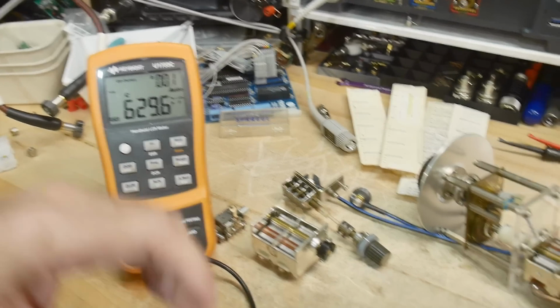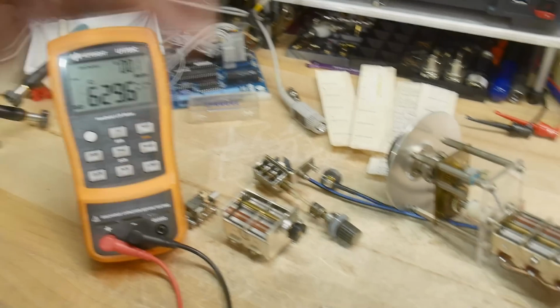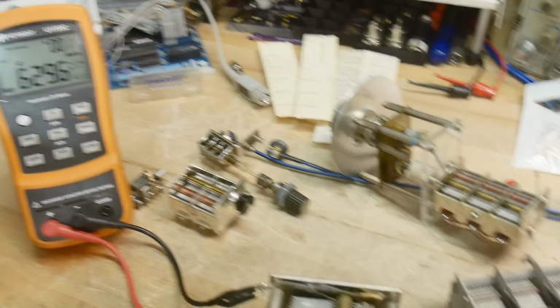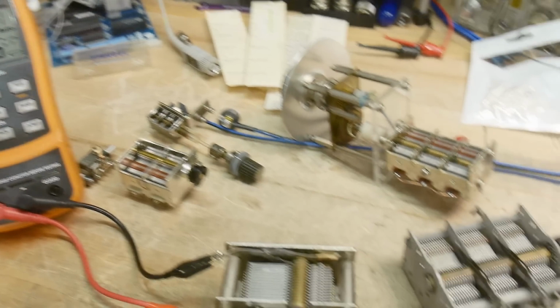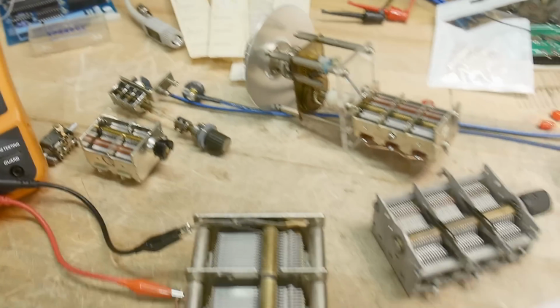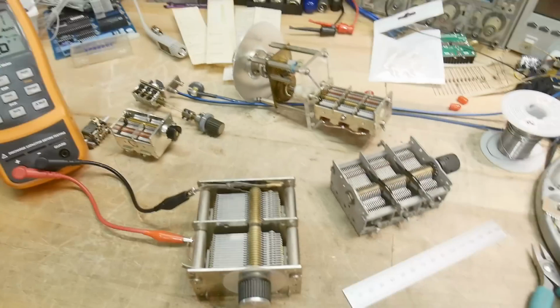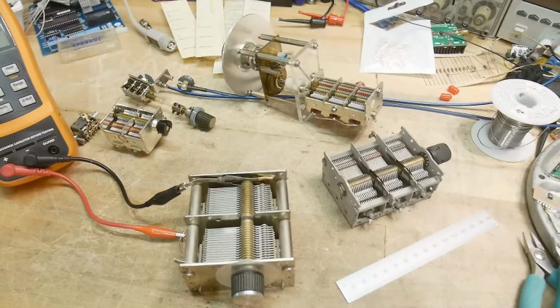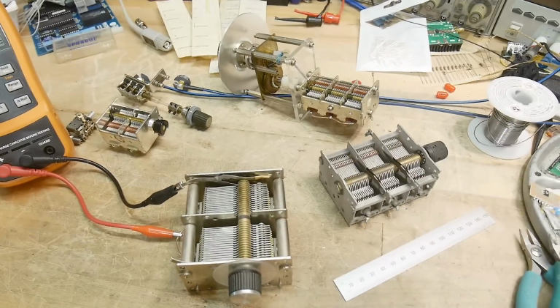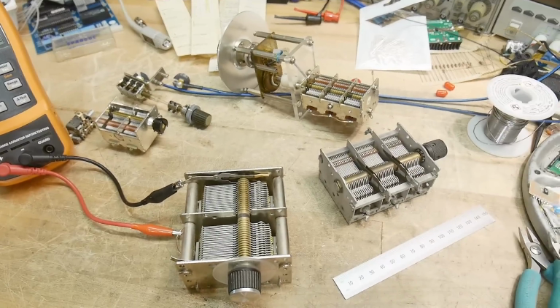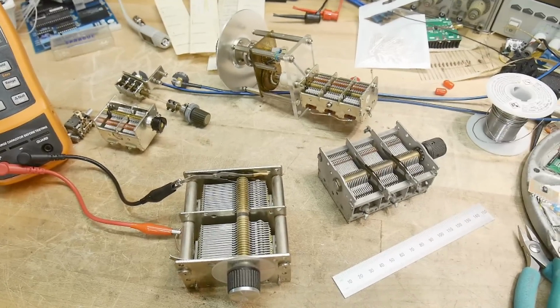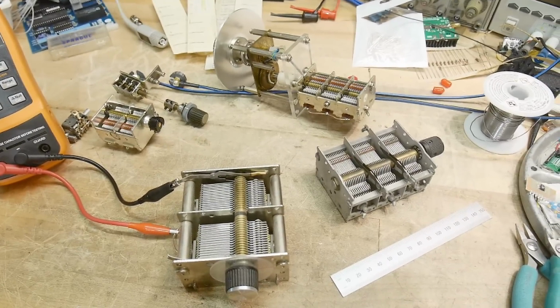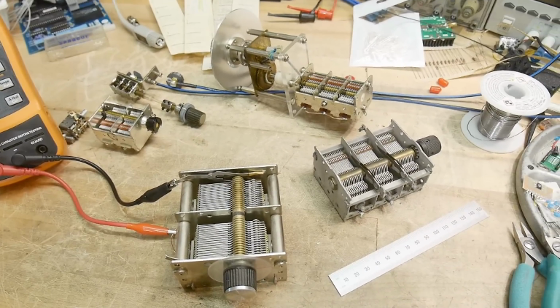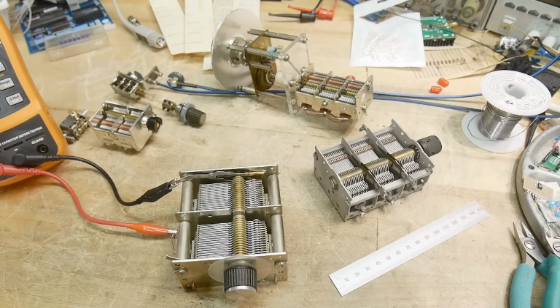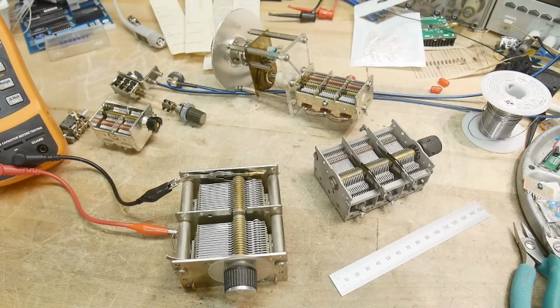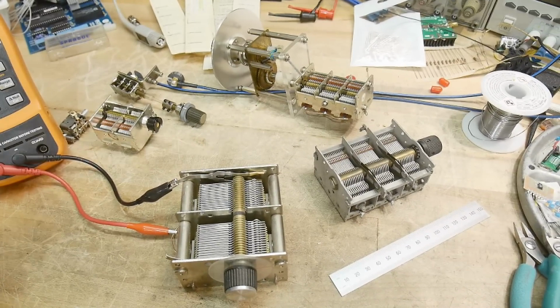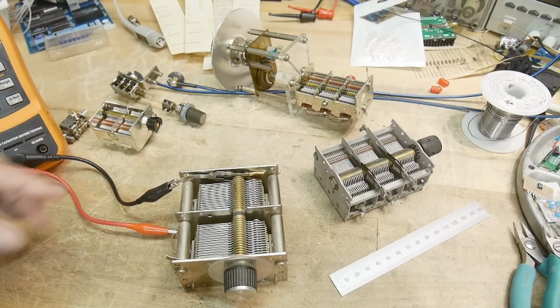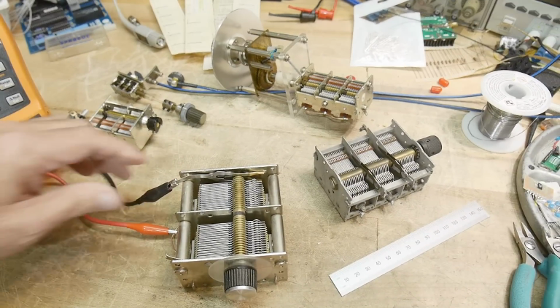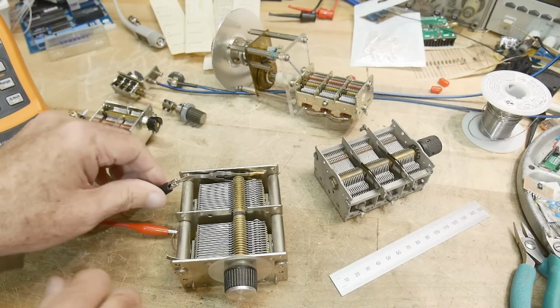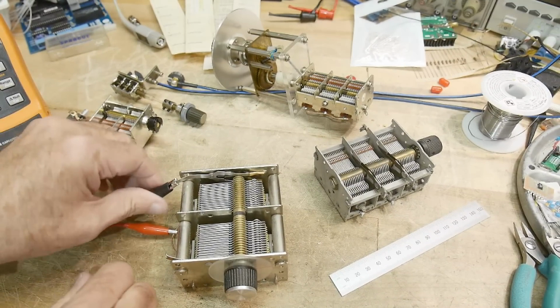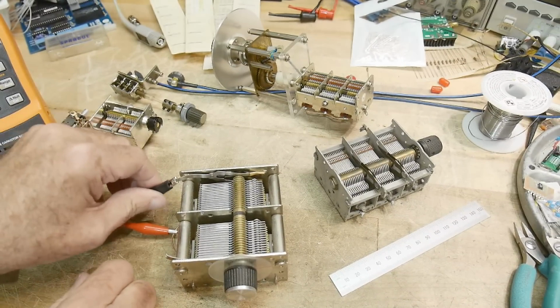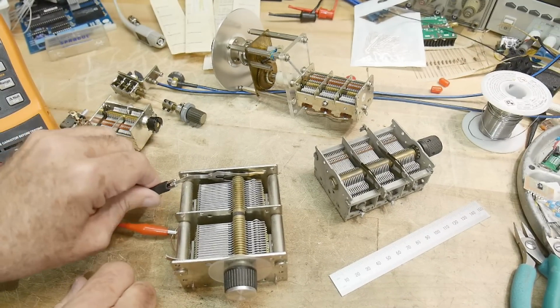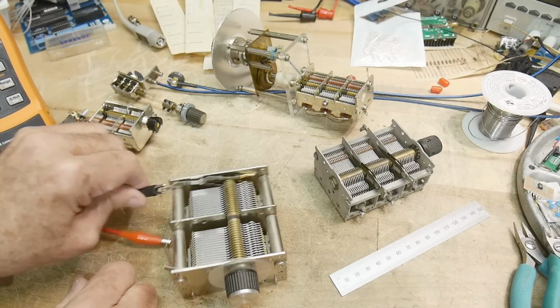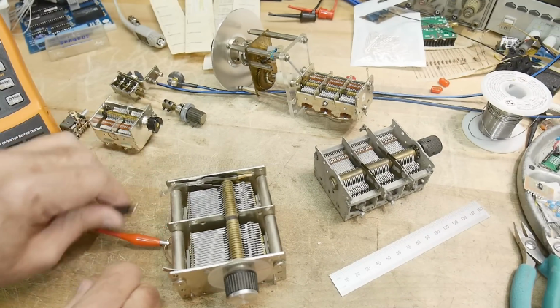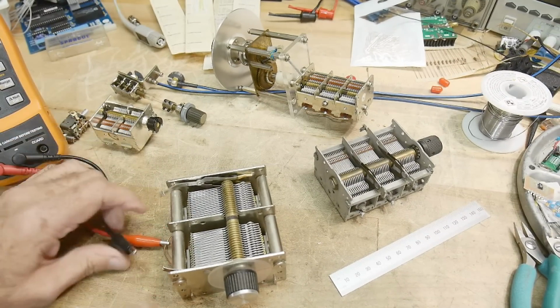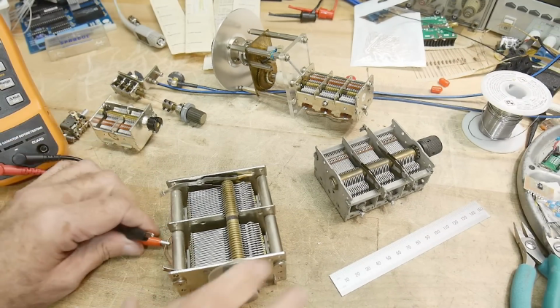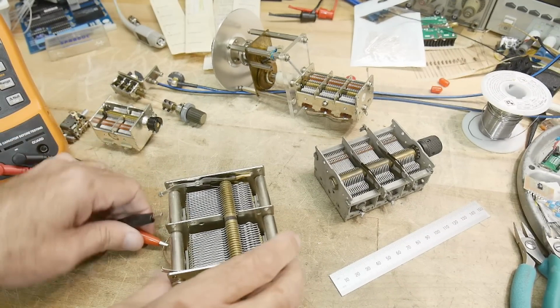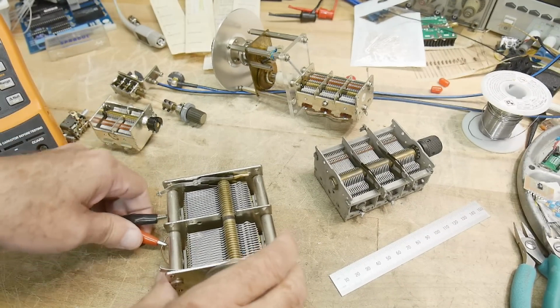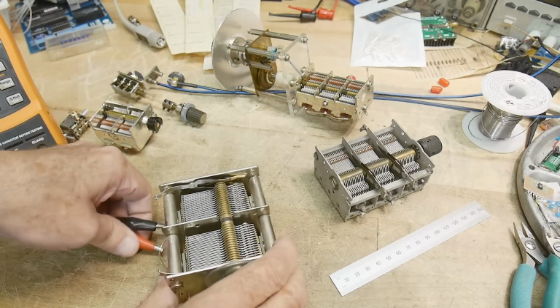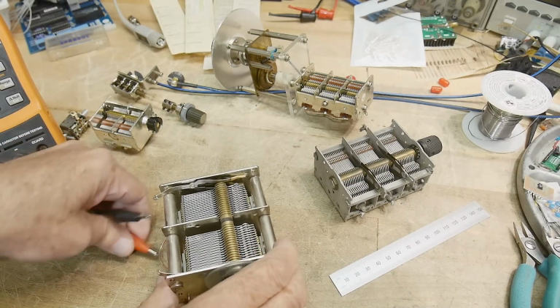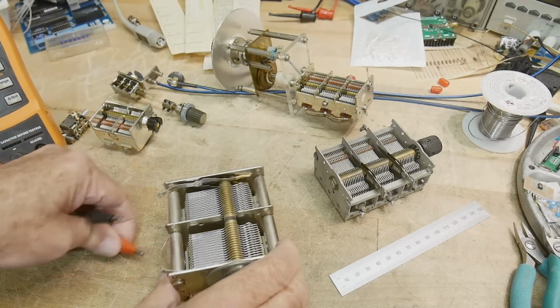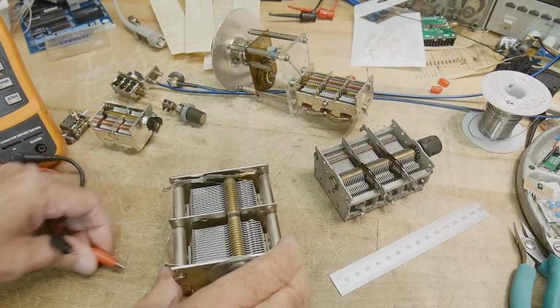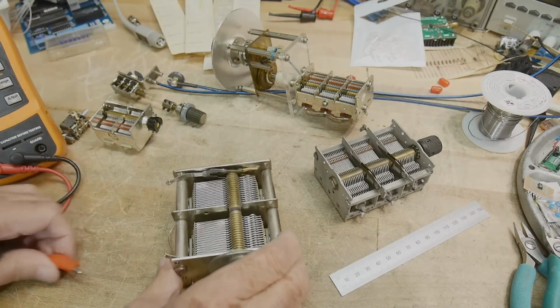That was the game today — guess the capacitor. Comment below how you did.